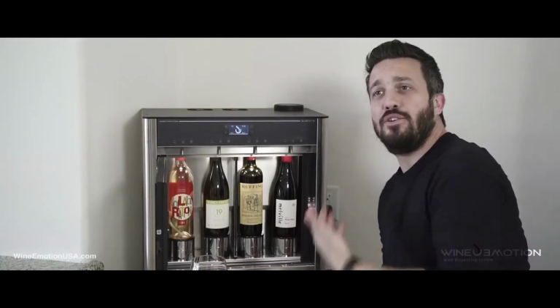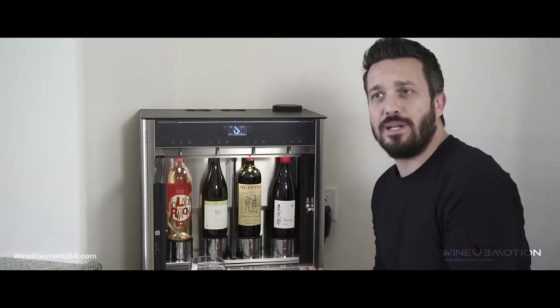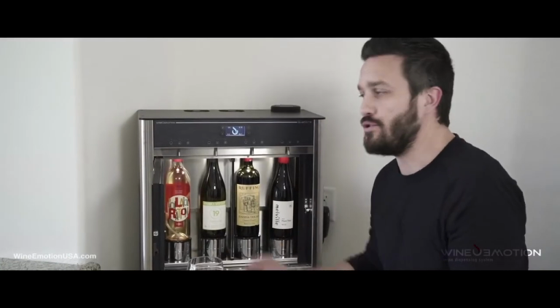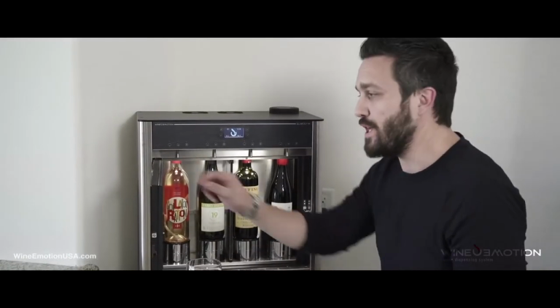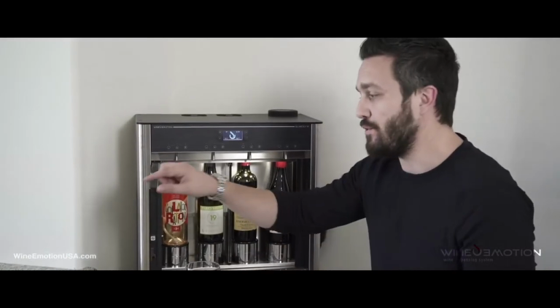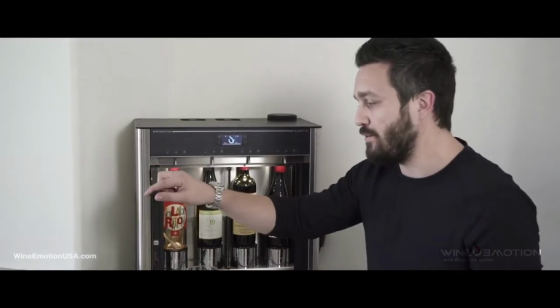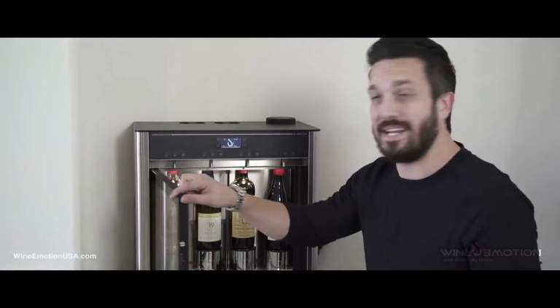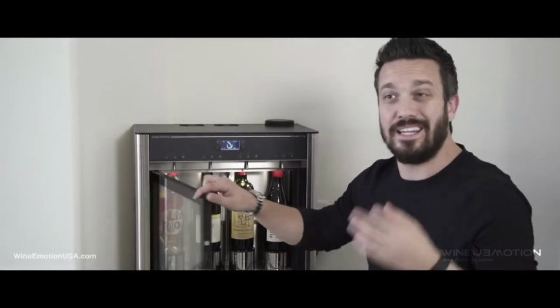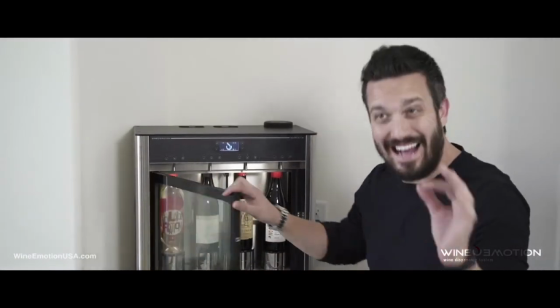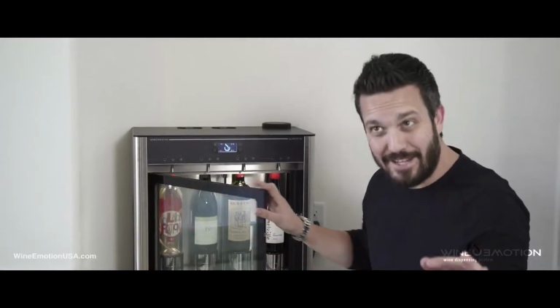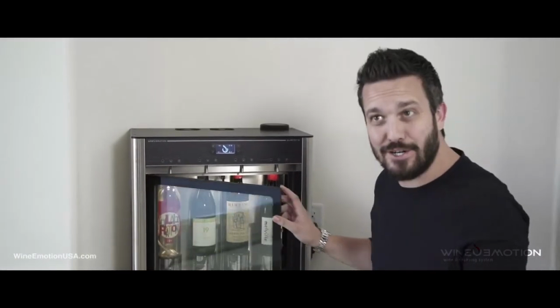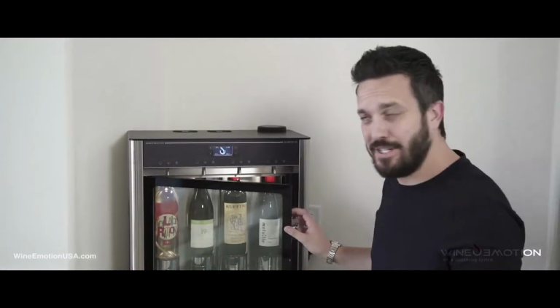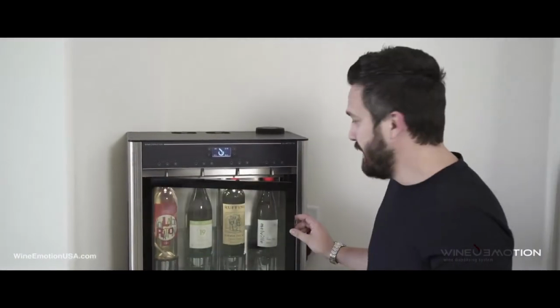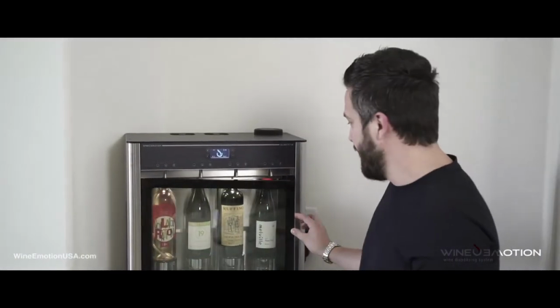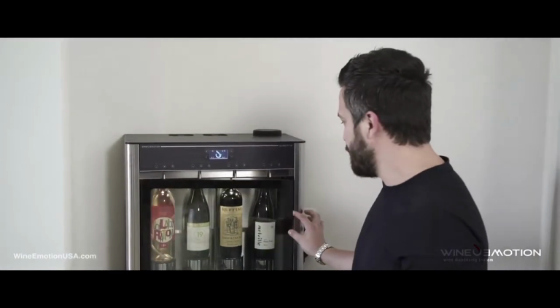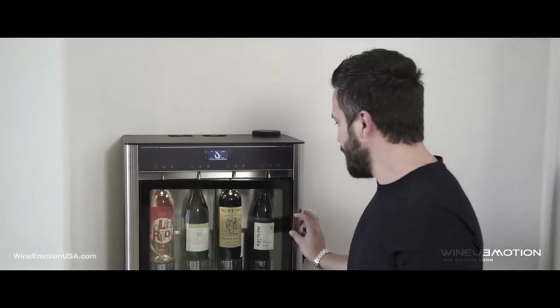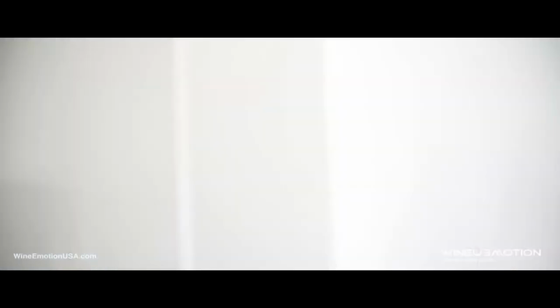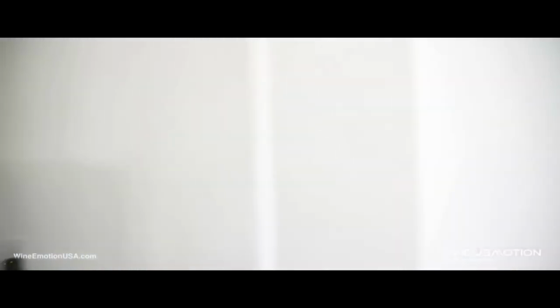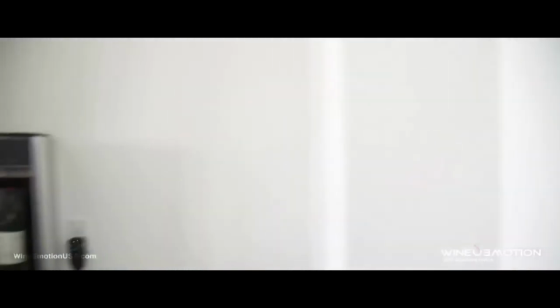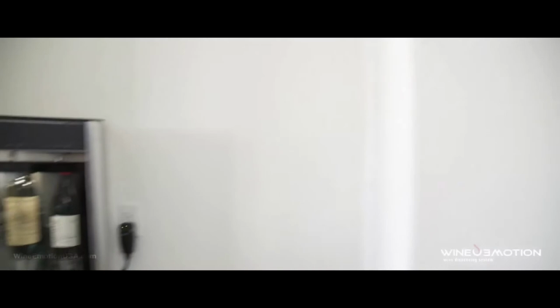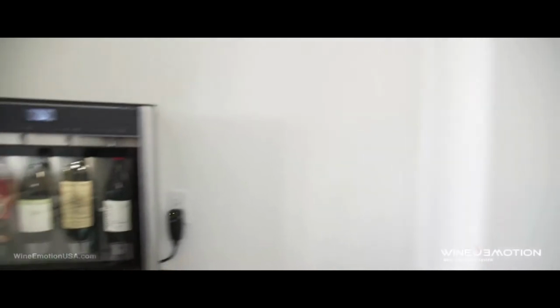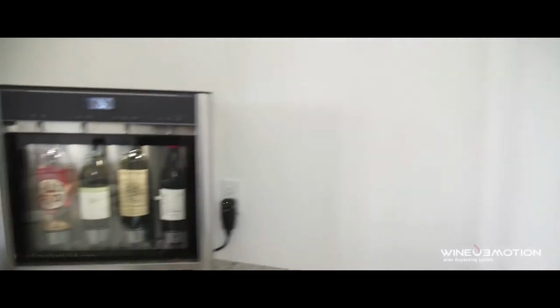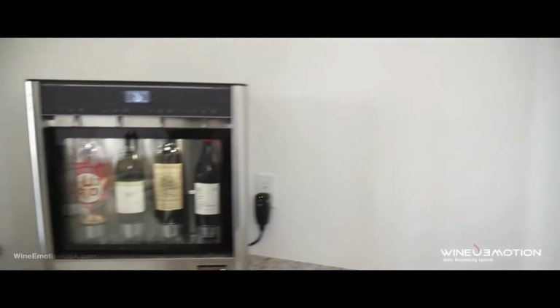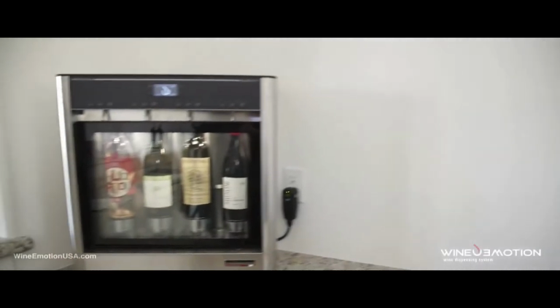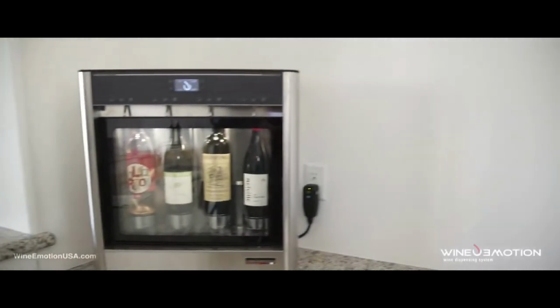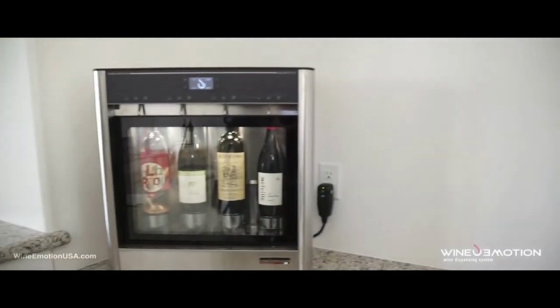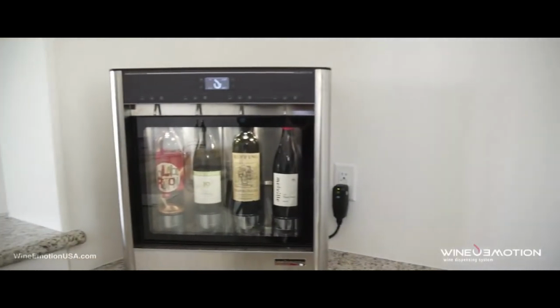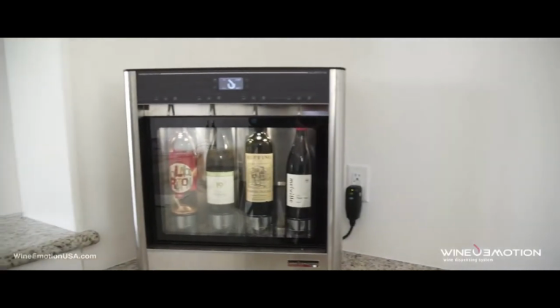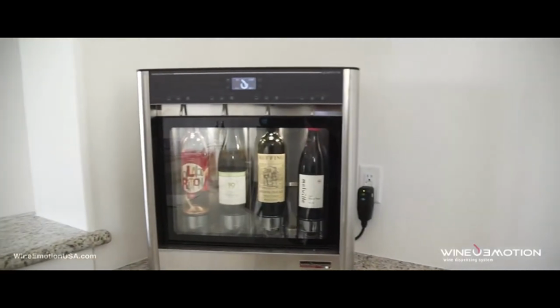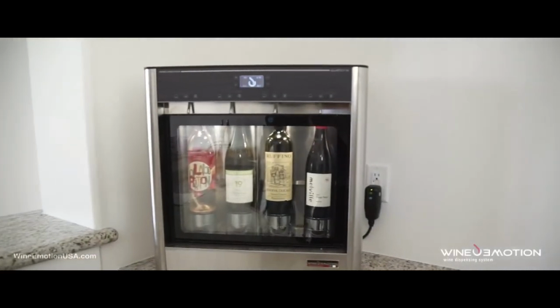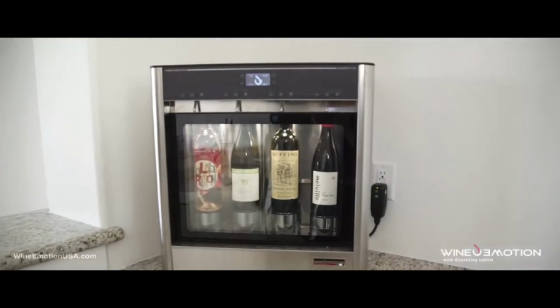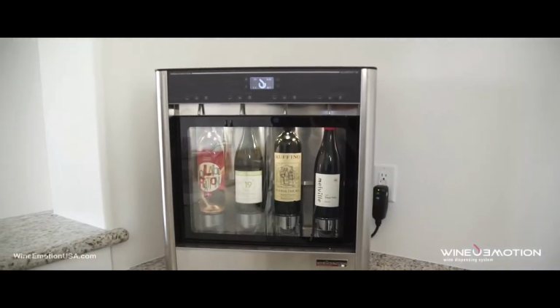Normally you drink your red wine a little hotter and you drink your white wine a little cooler. This is a perfect gadget.